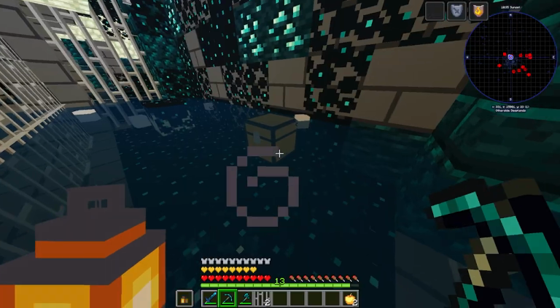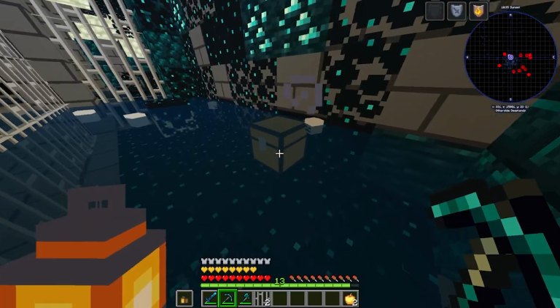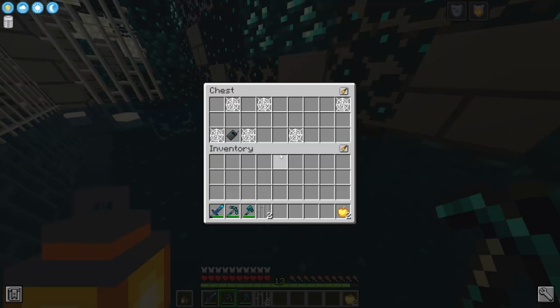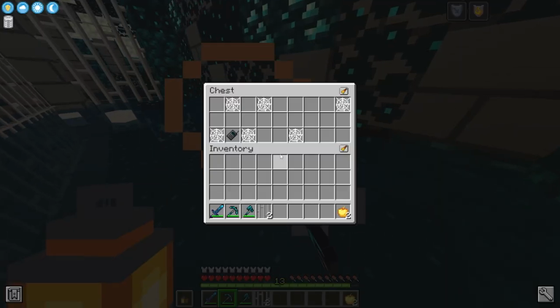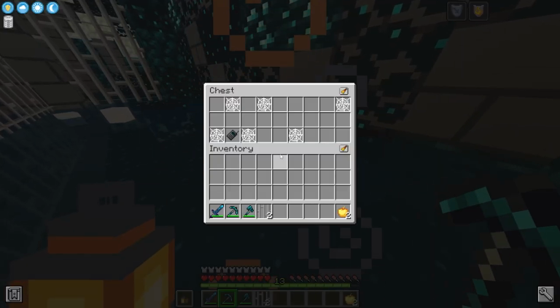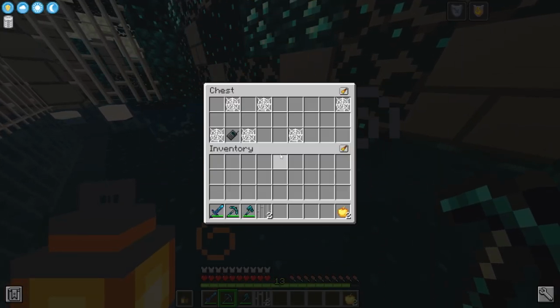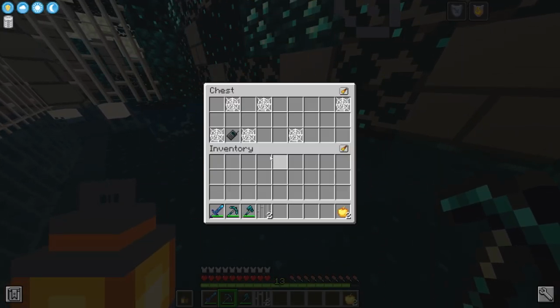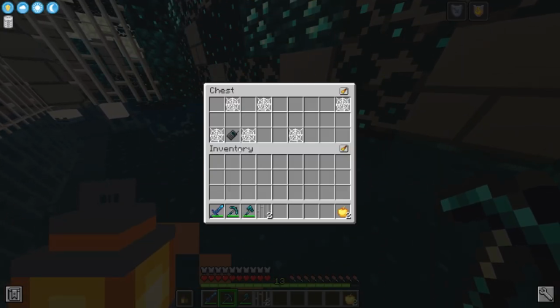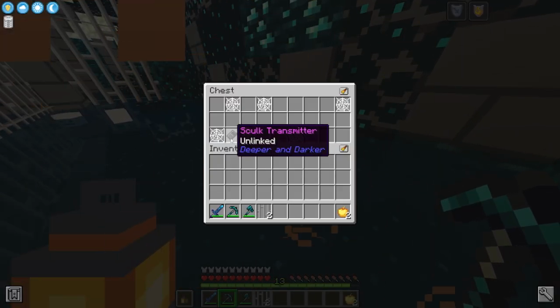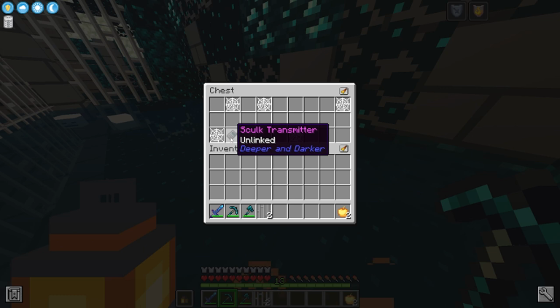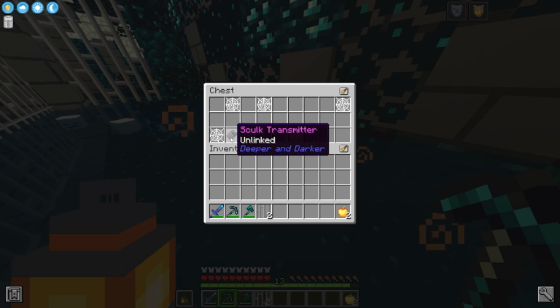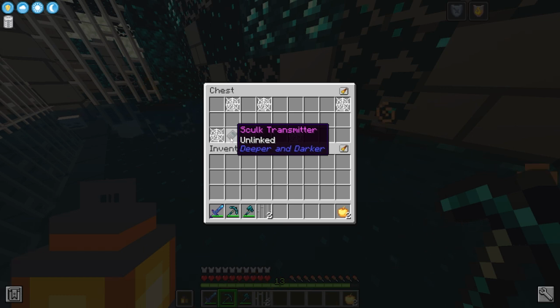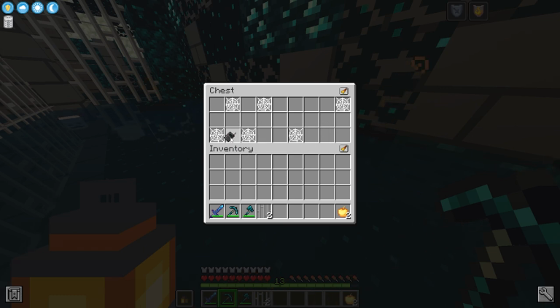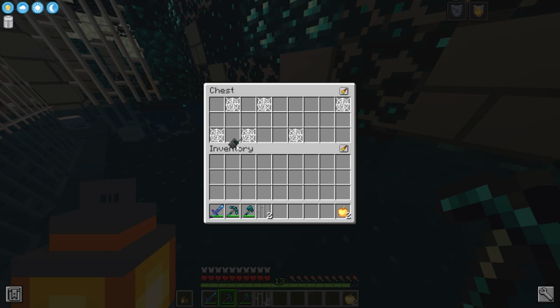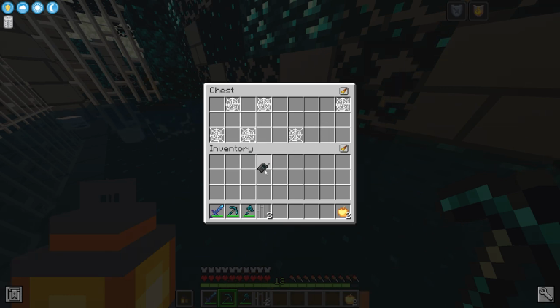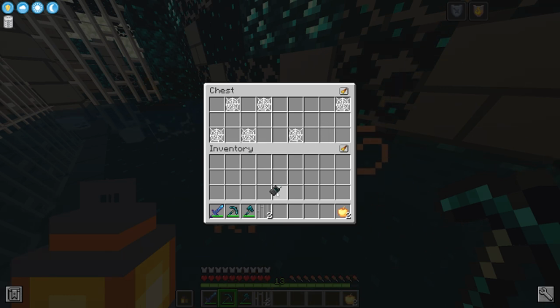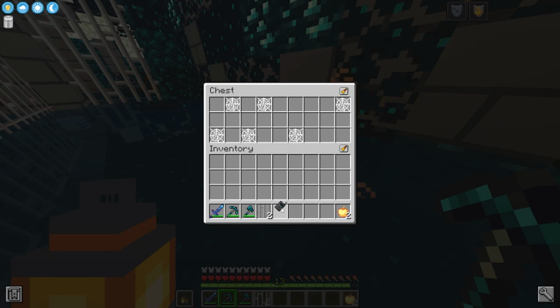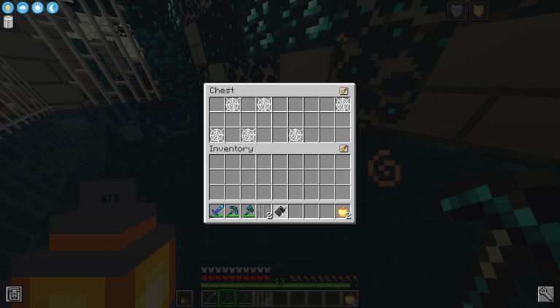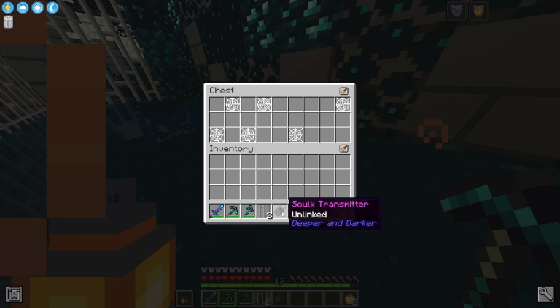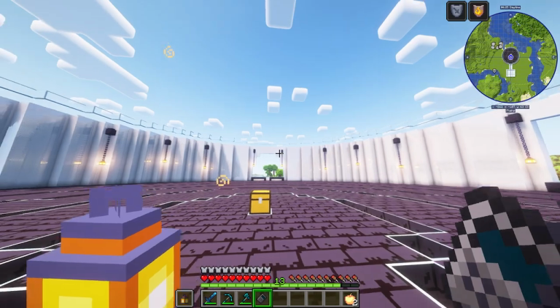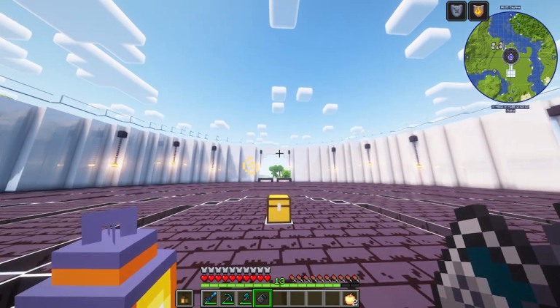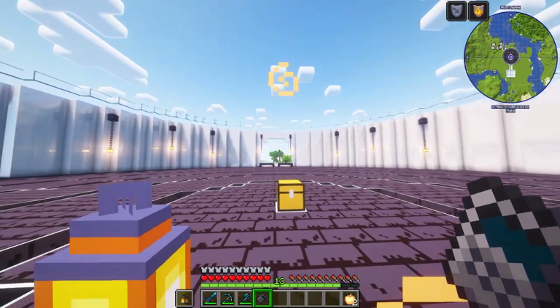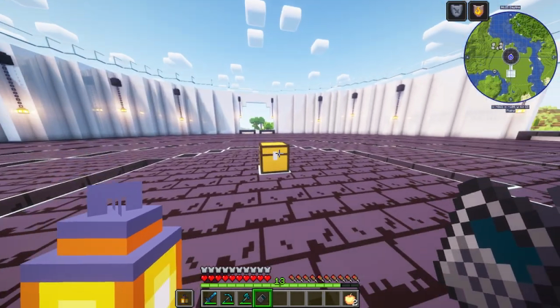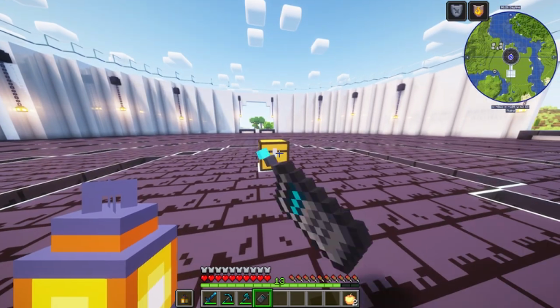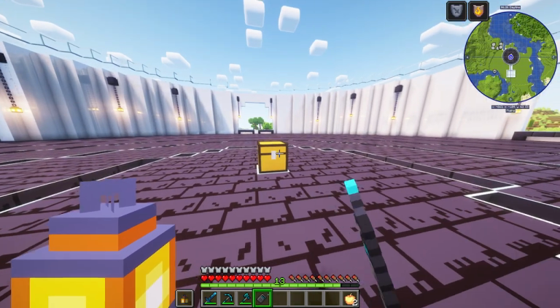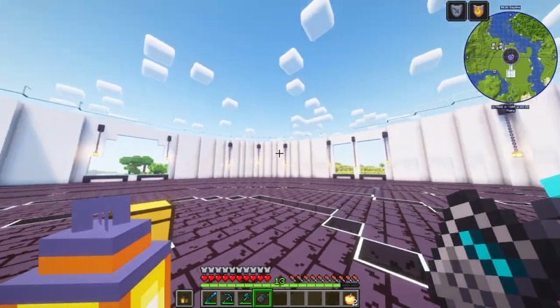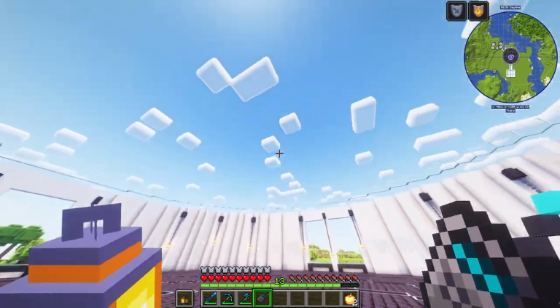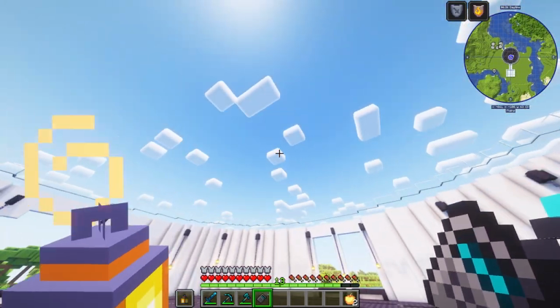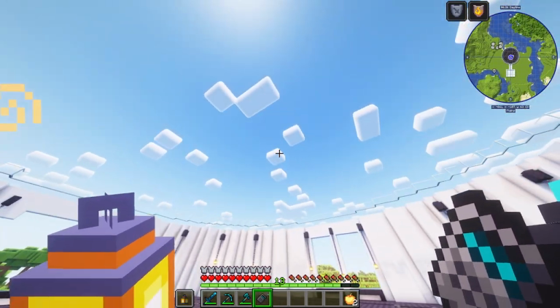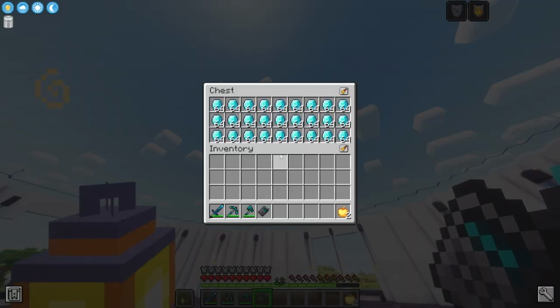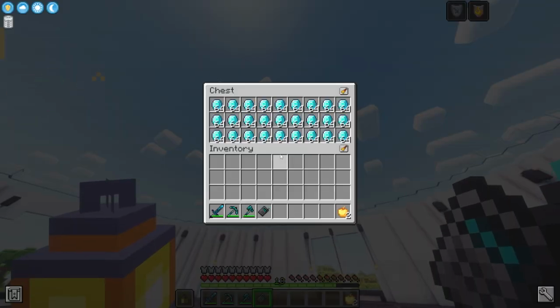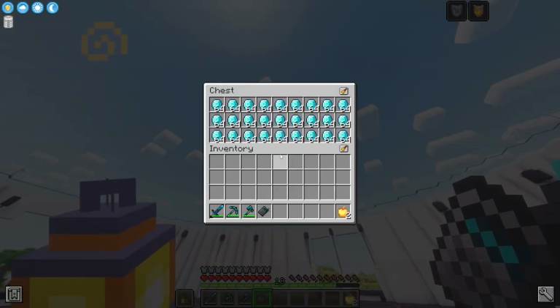This is the only place you can find the skulk transmitter, which acts as a backpack if you link it to any chest or barrel.